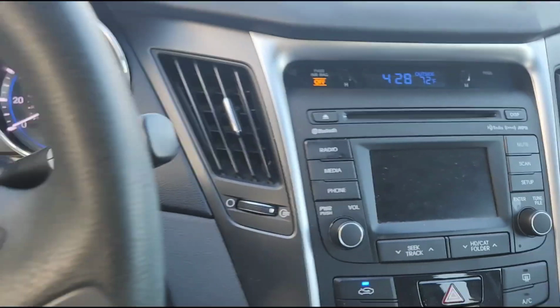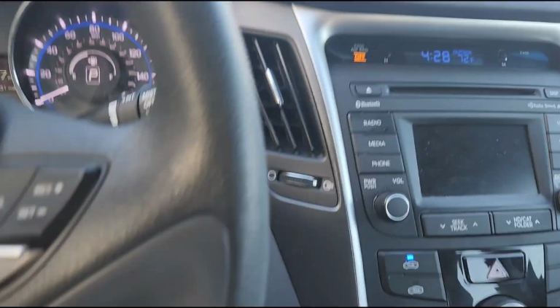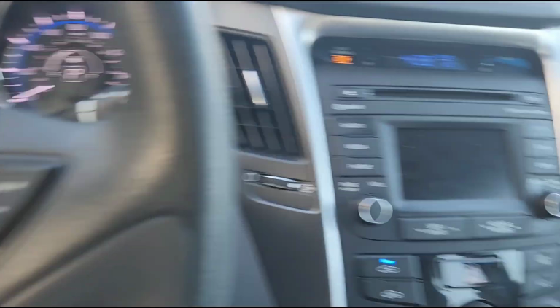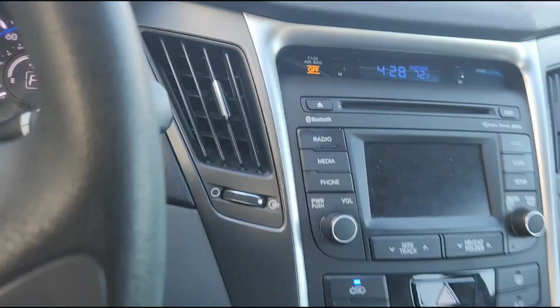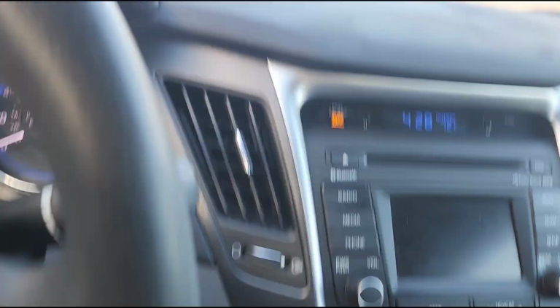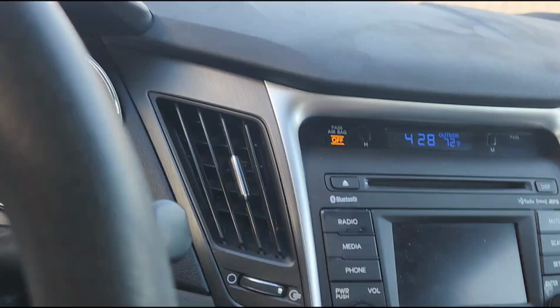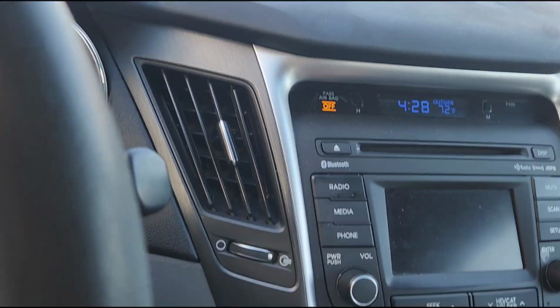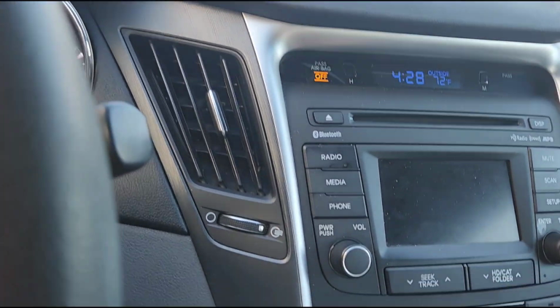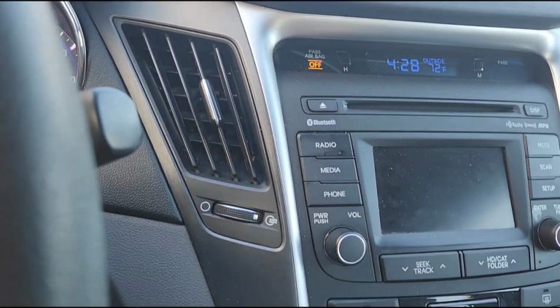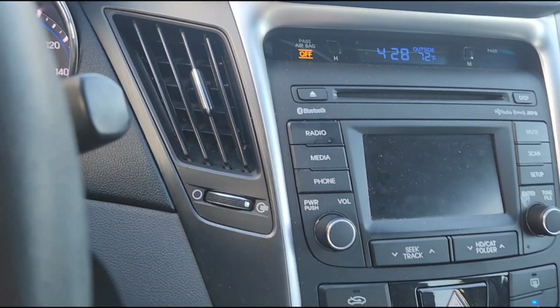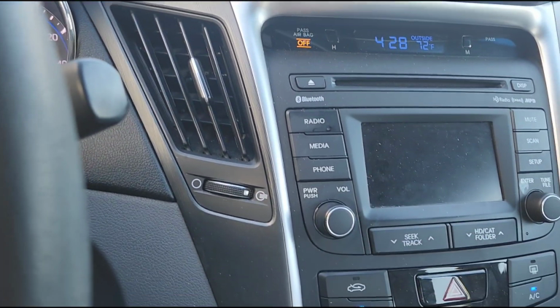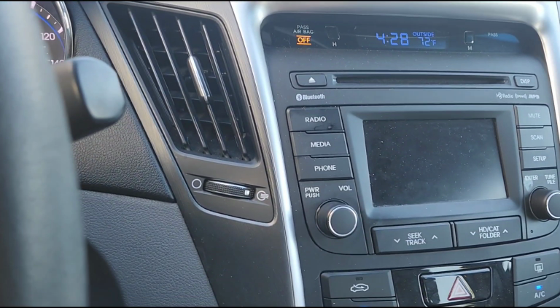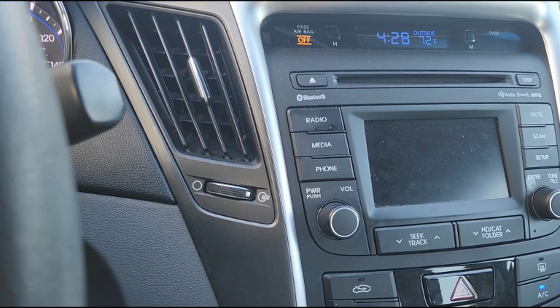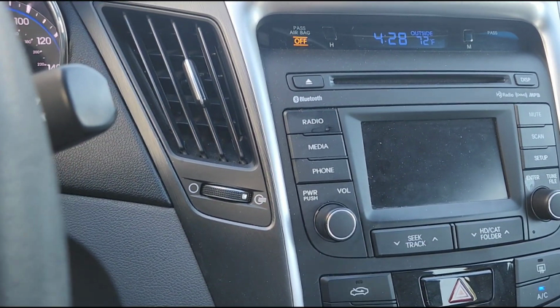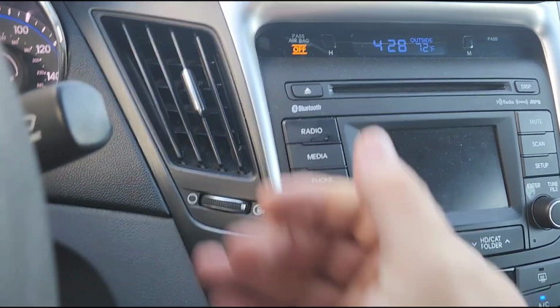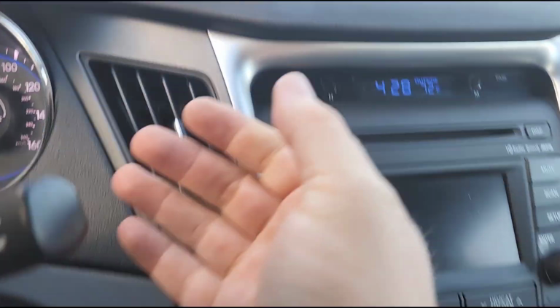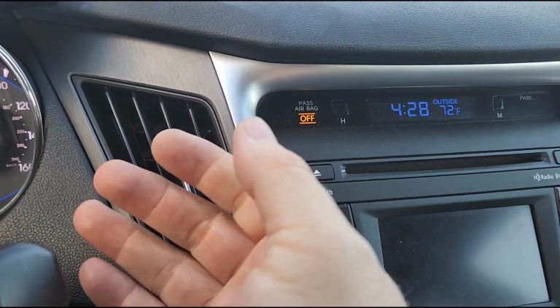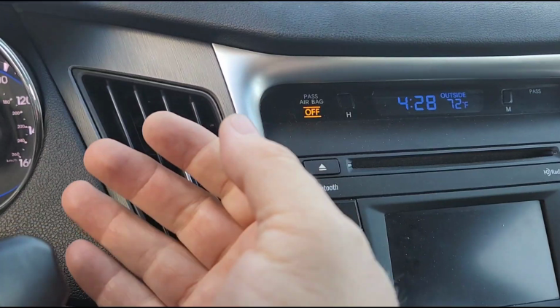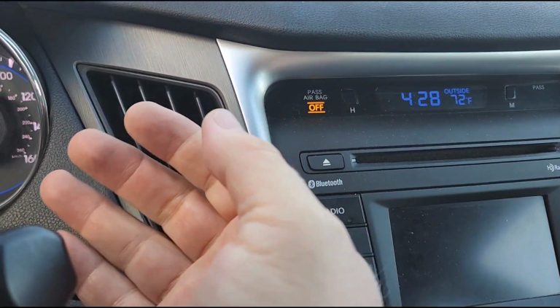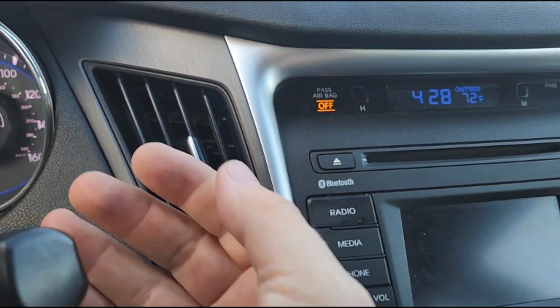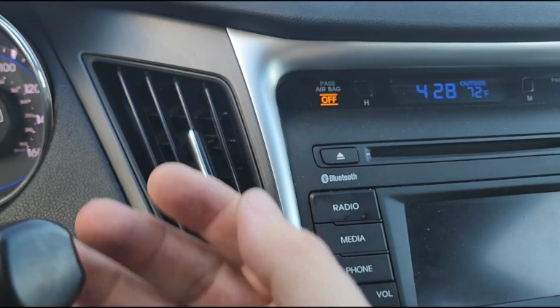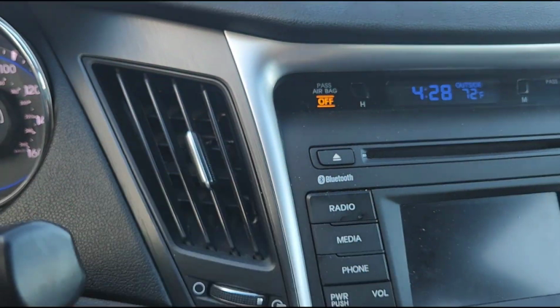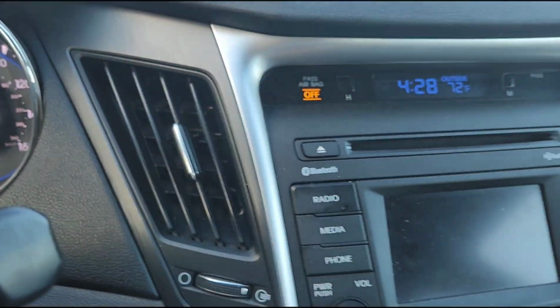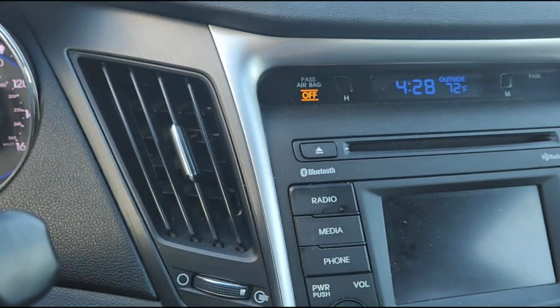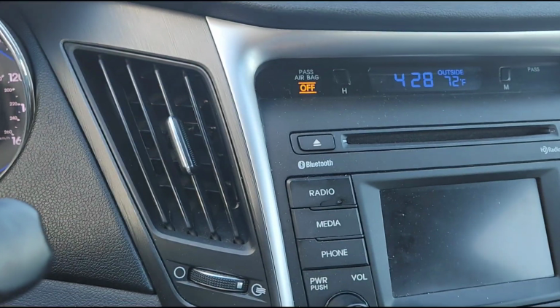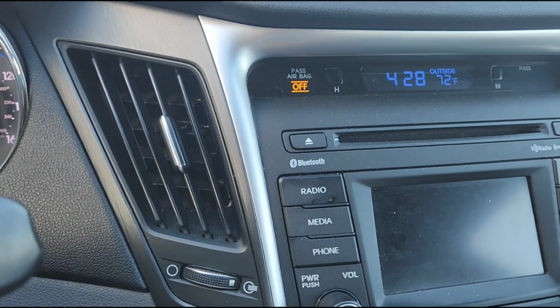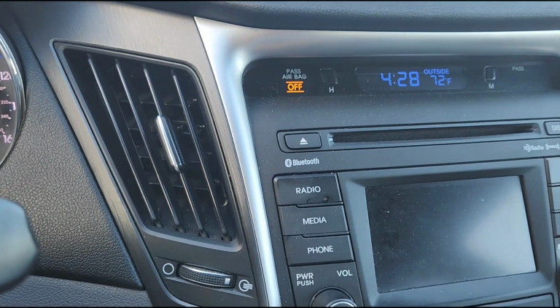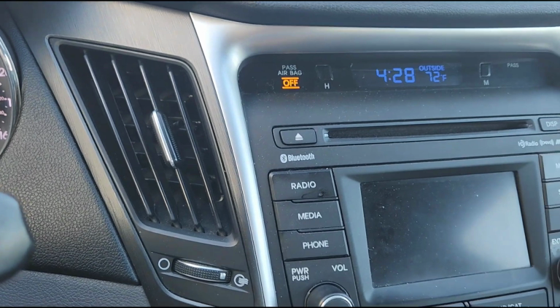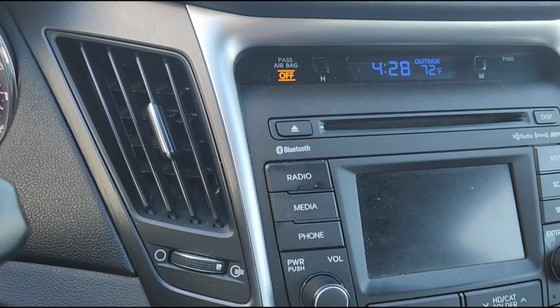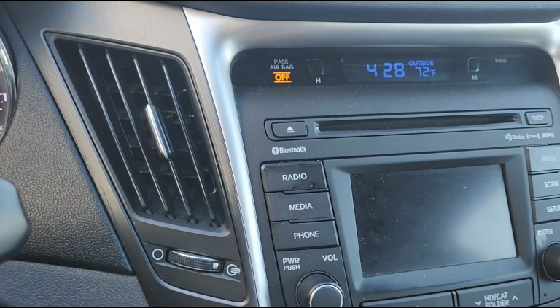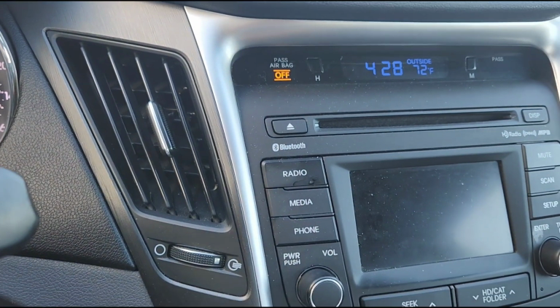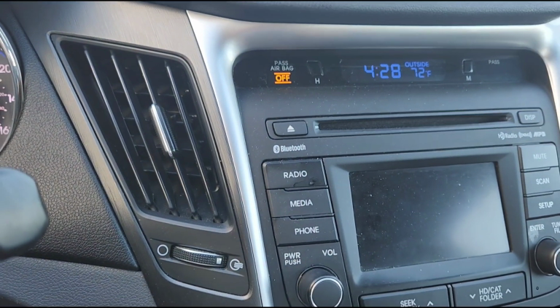Air conditioning blows ice-cold and it blows really, really quite strong, as you can hear.